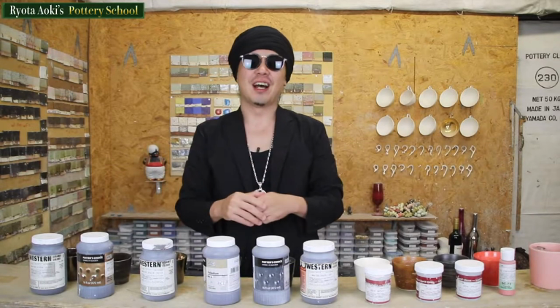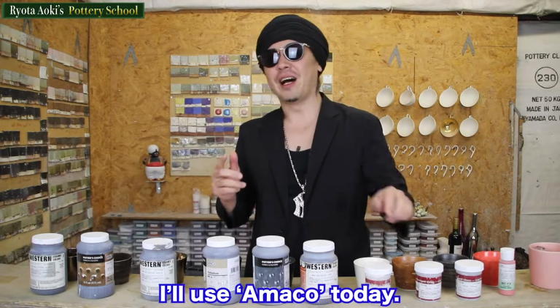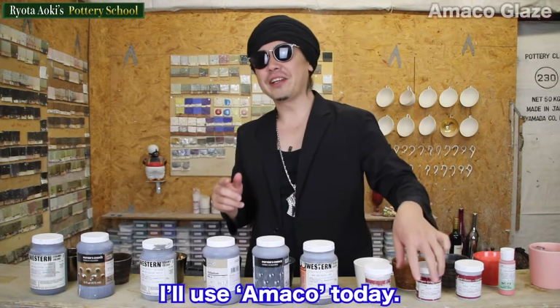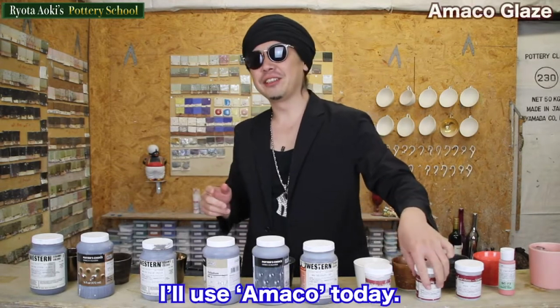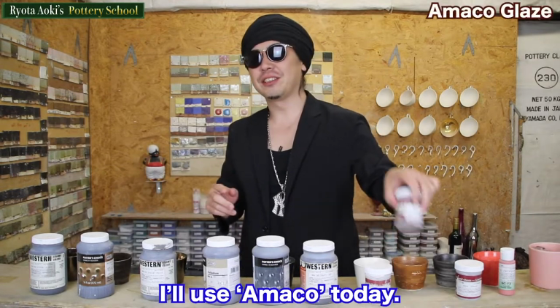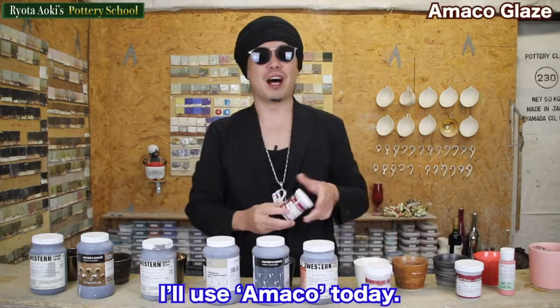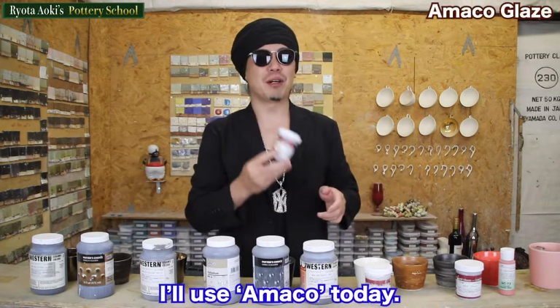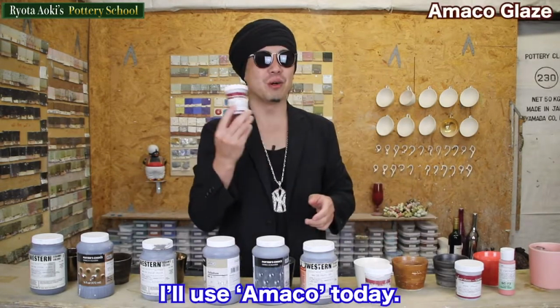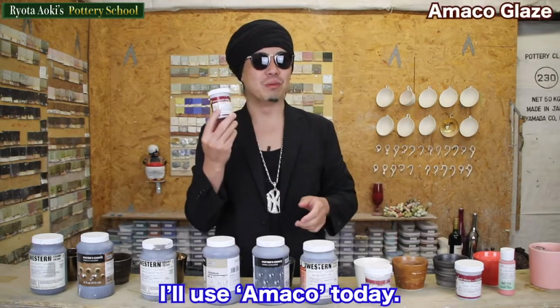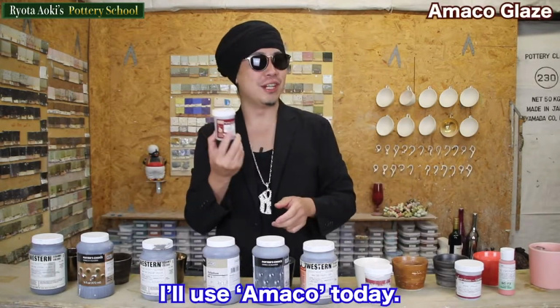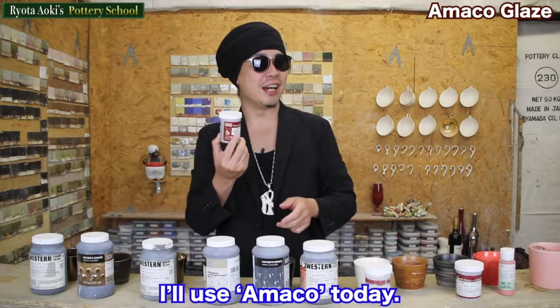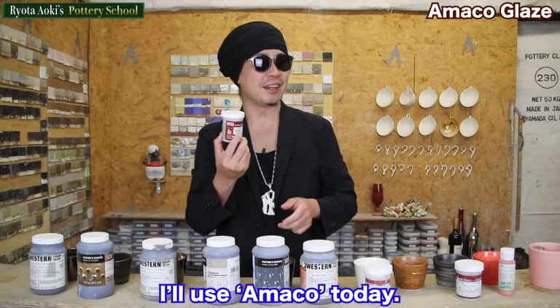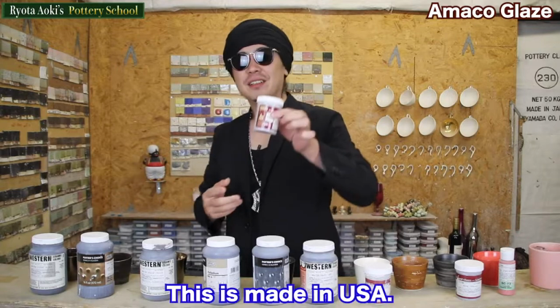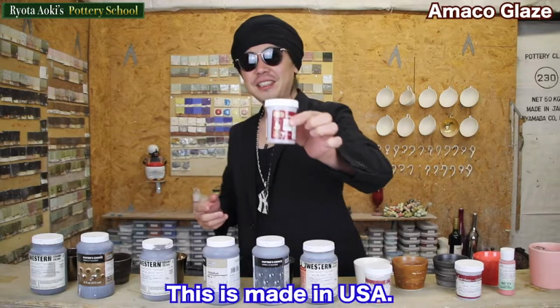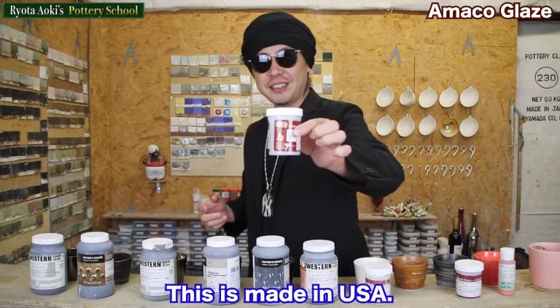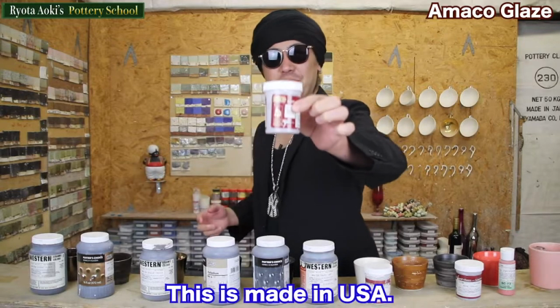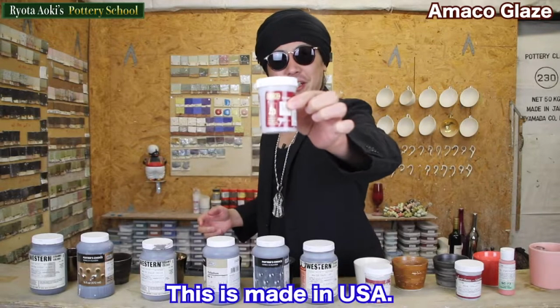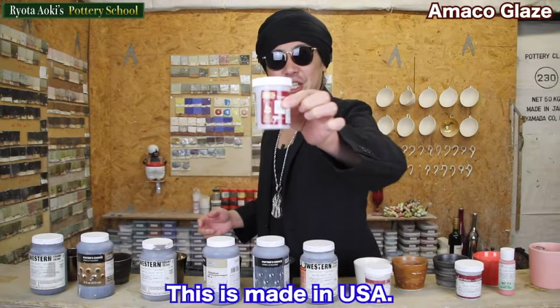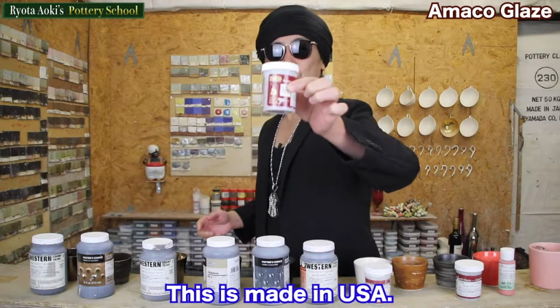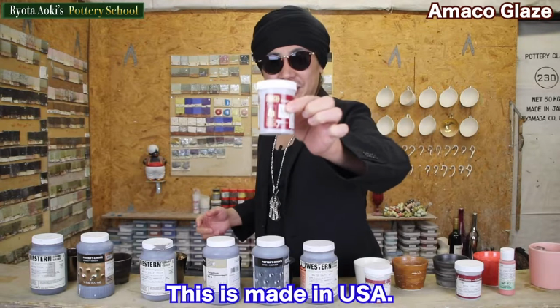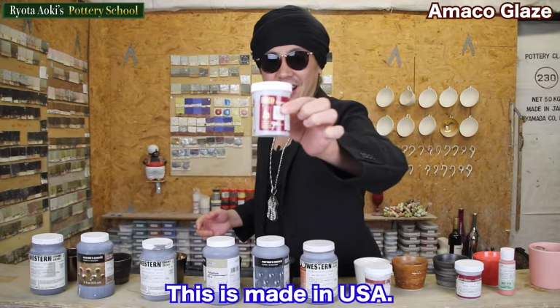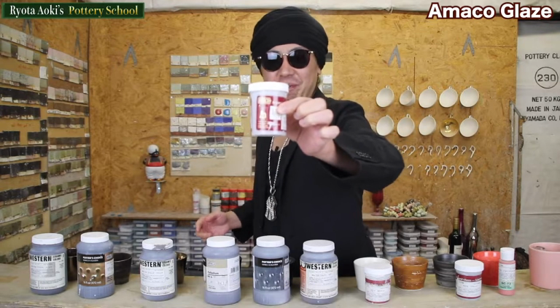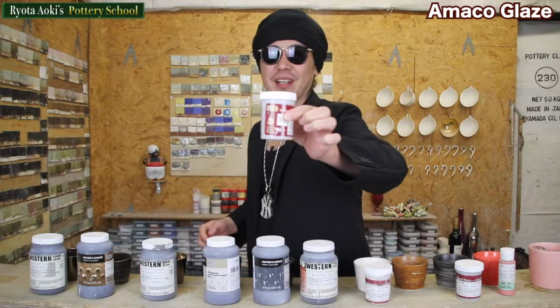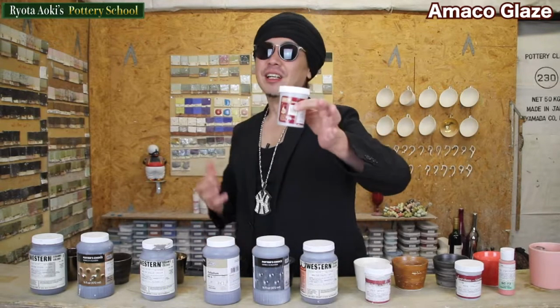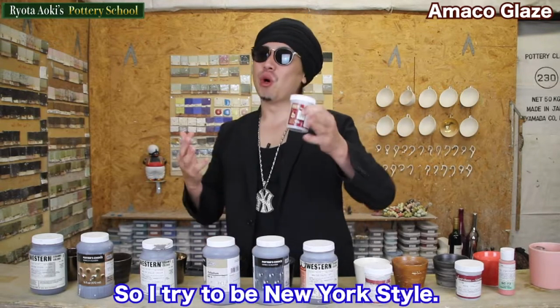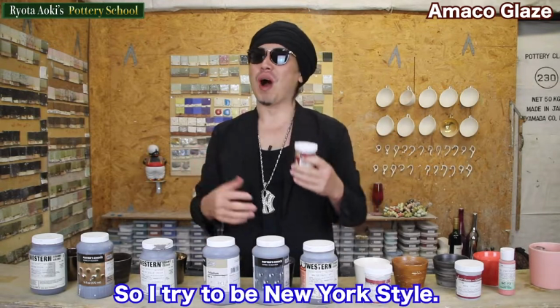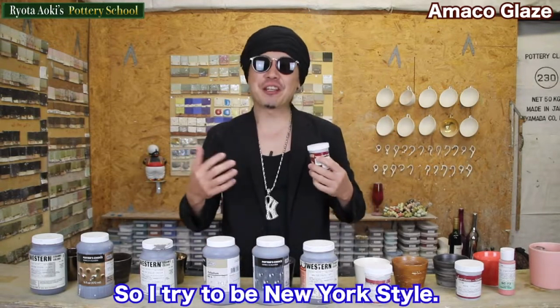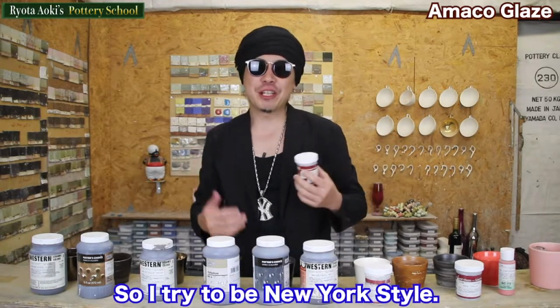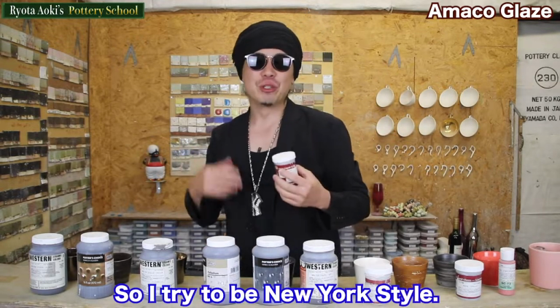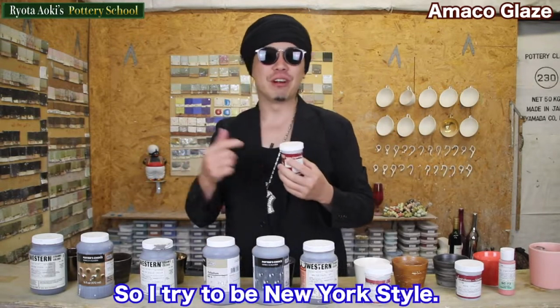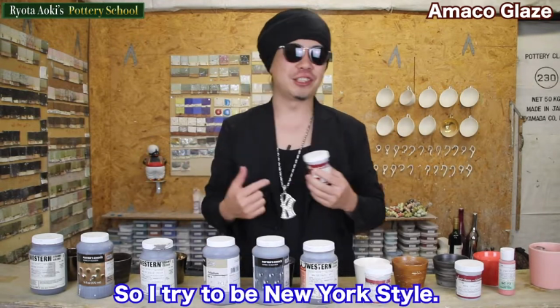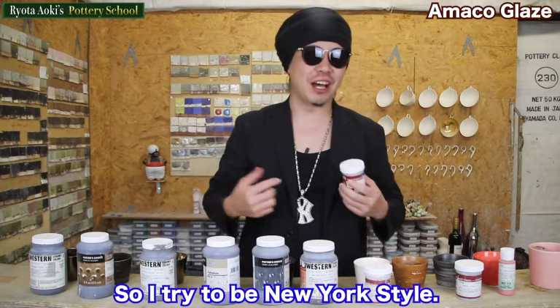I'll use Amako today. This is made in USA, so I'll try a New York style.